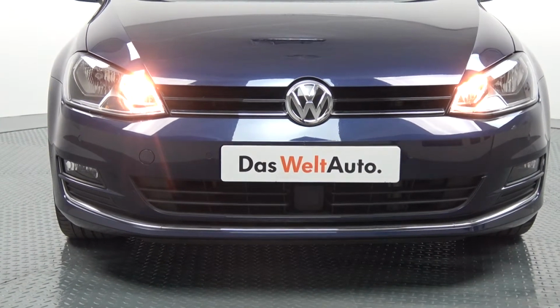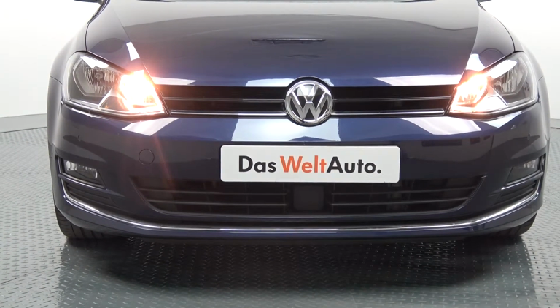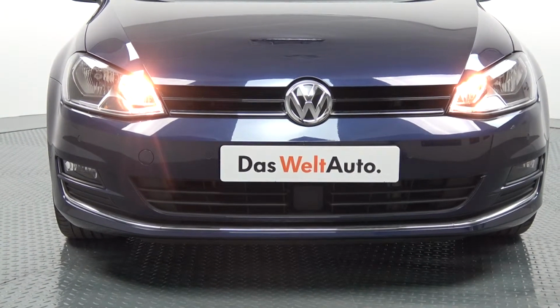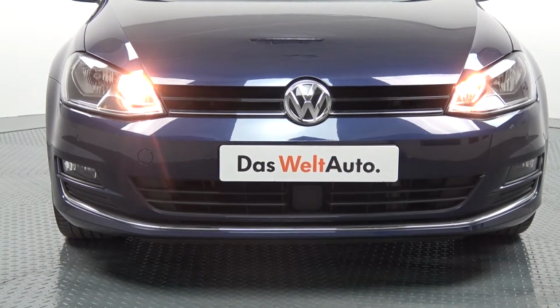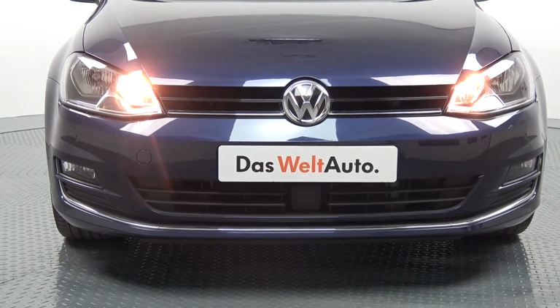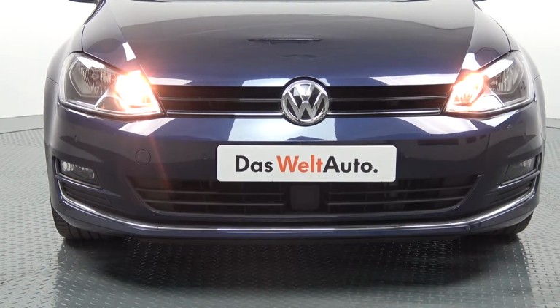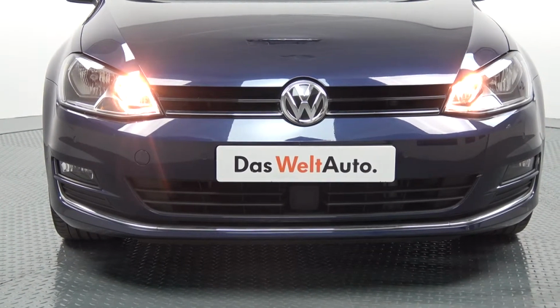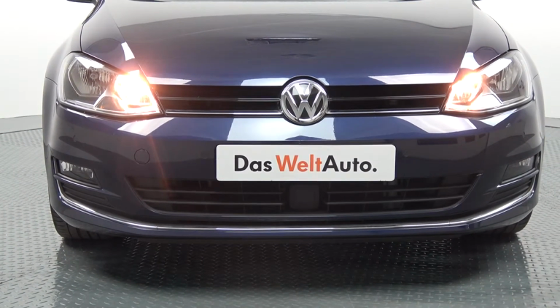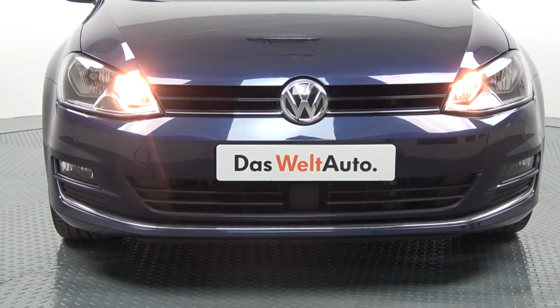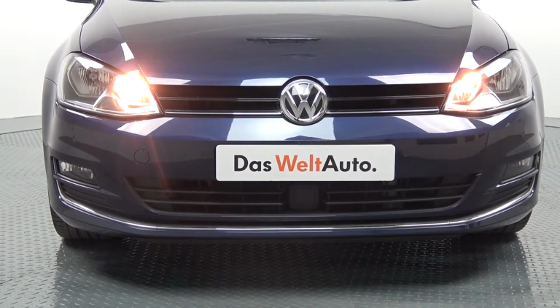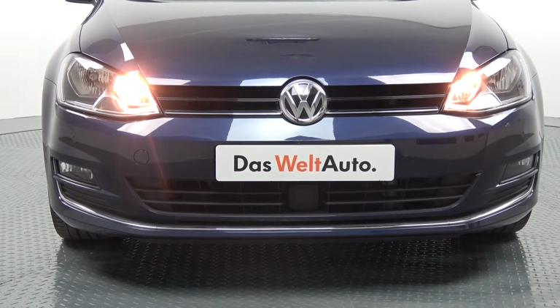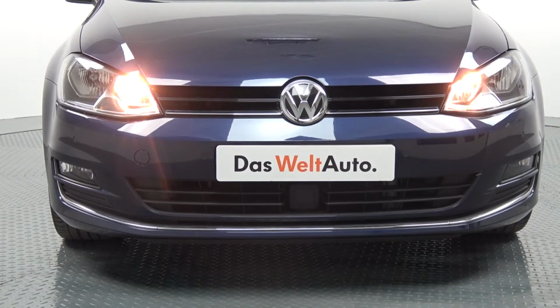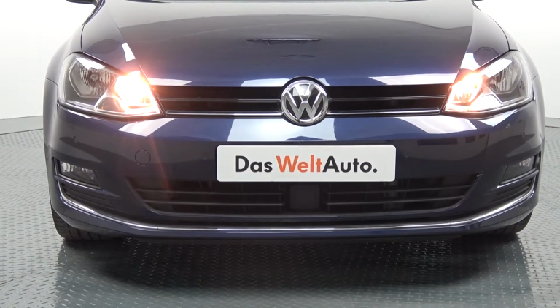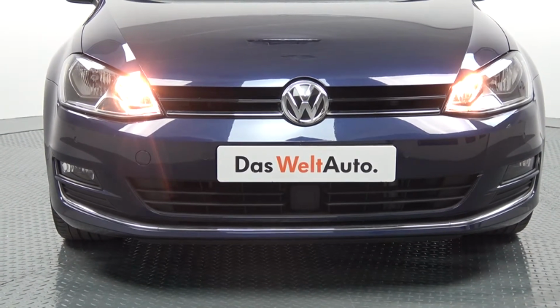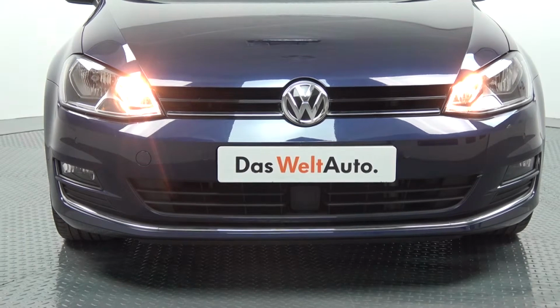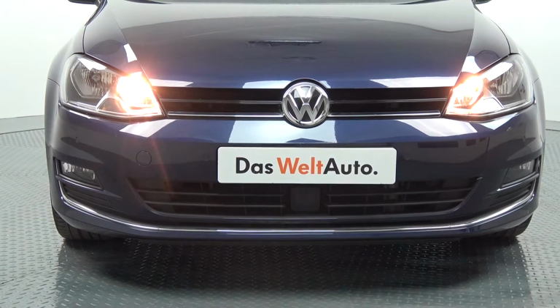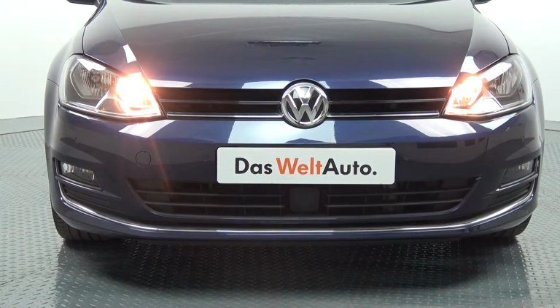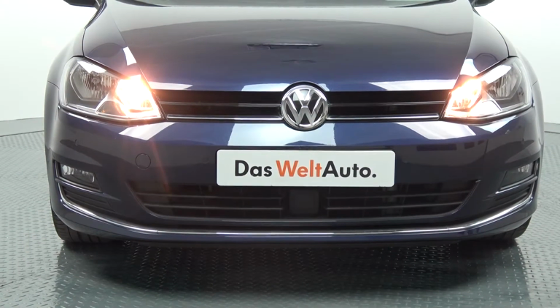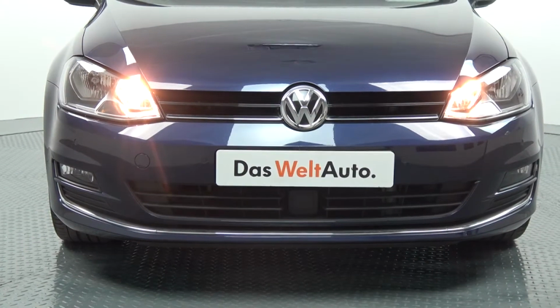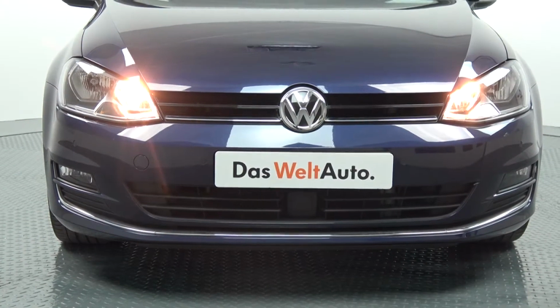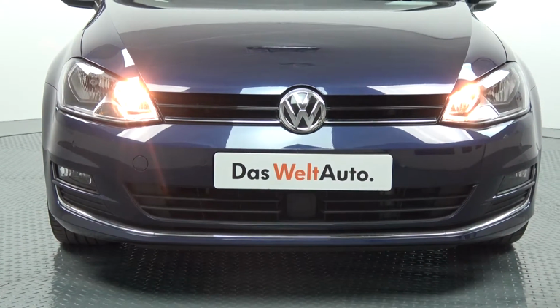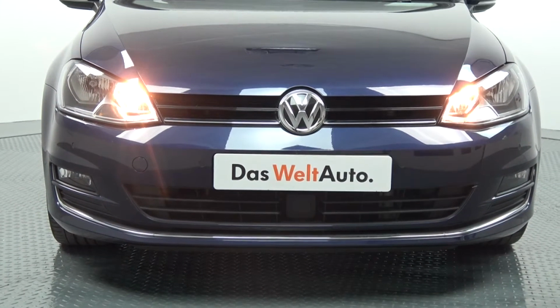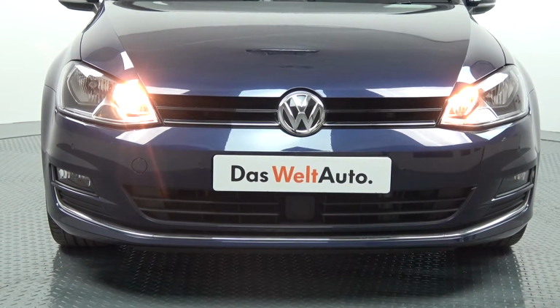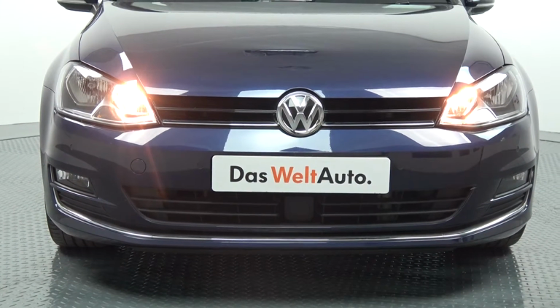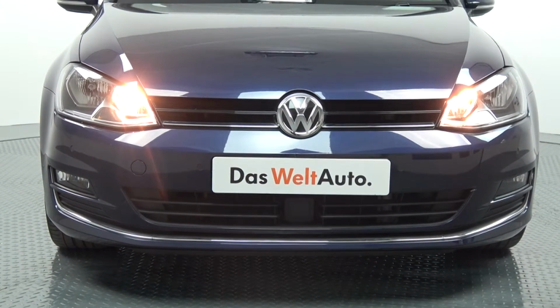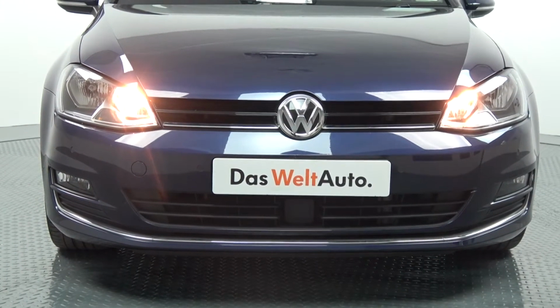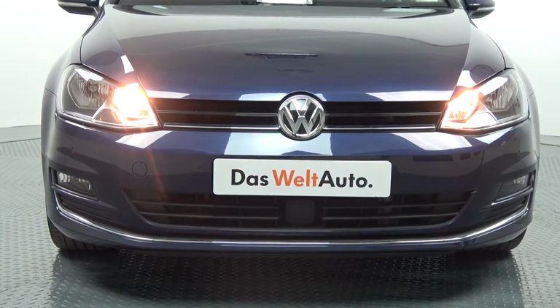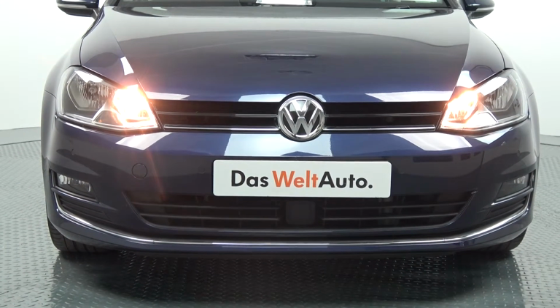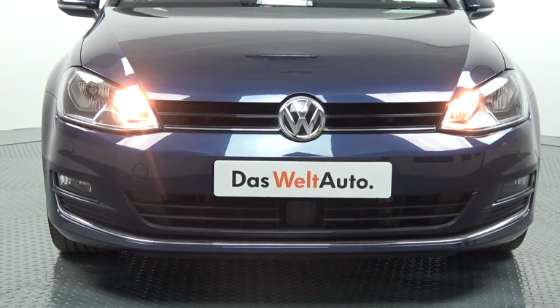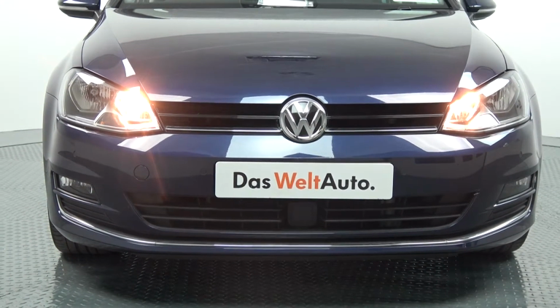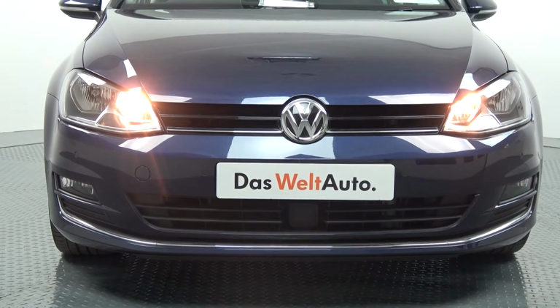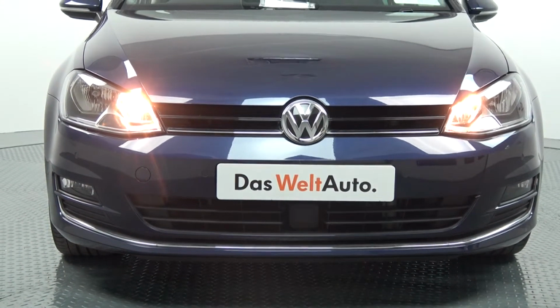Now swiftly moving on, we have the daytime running lights, front parking sensors, and the rectangular front fogs on offer below your lower front bumper for additional safety.